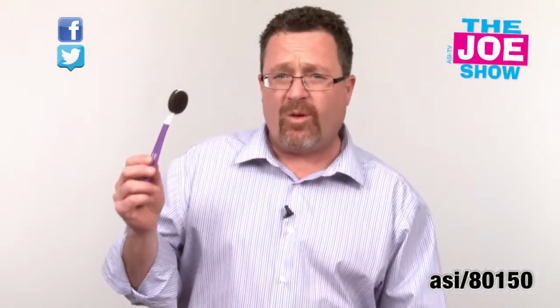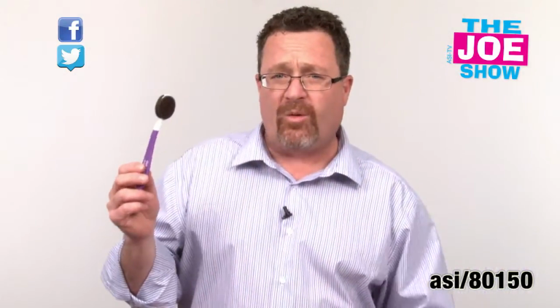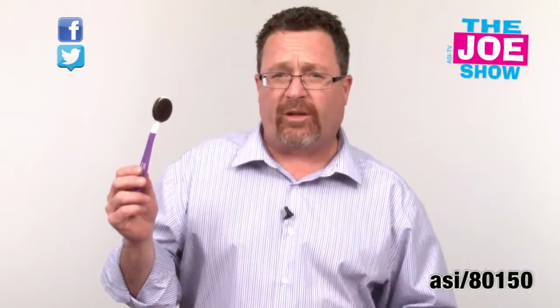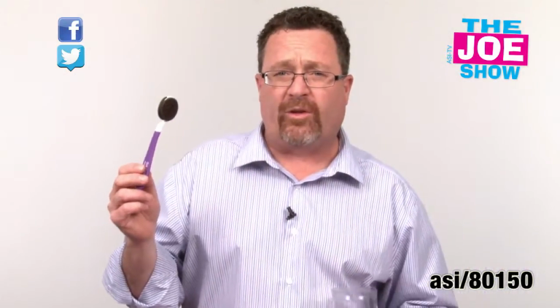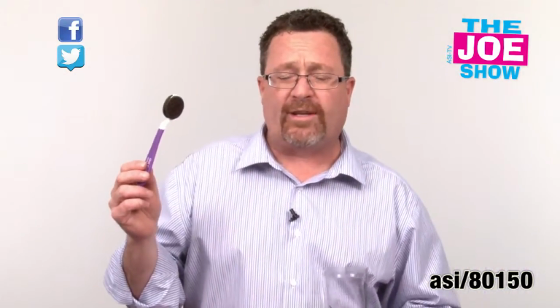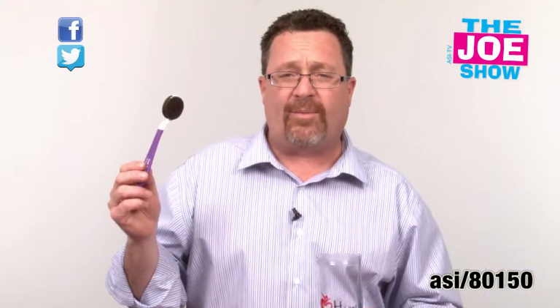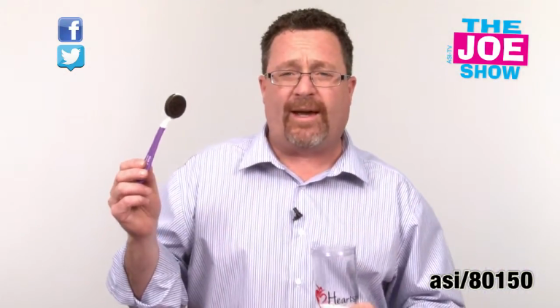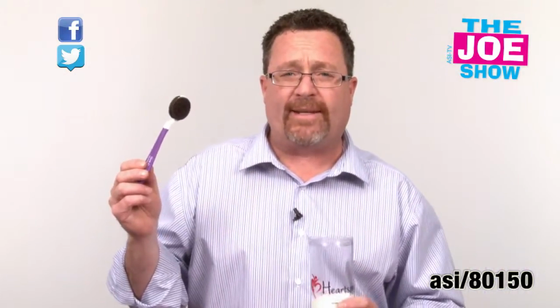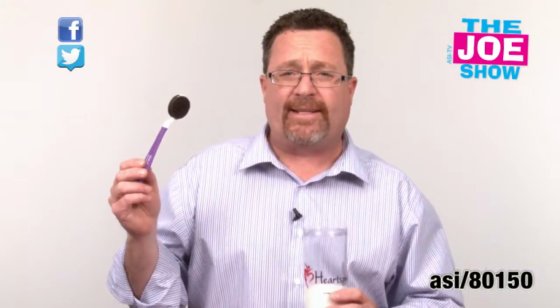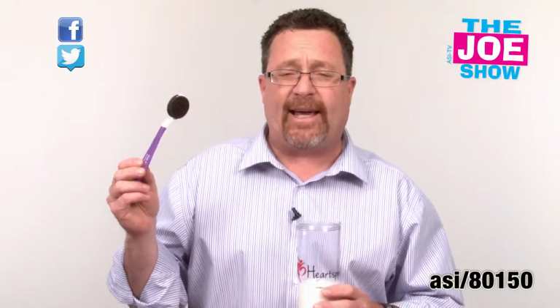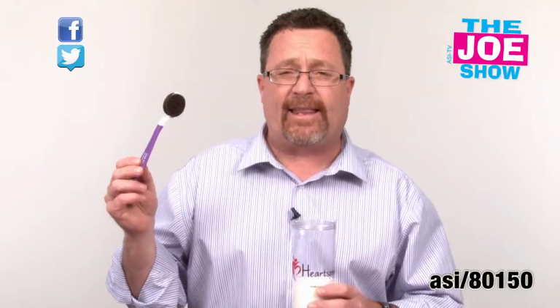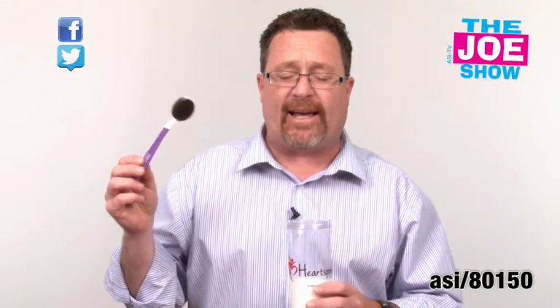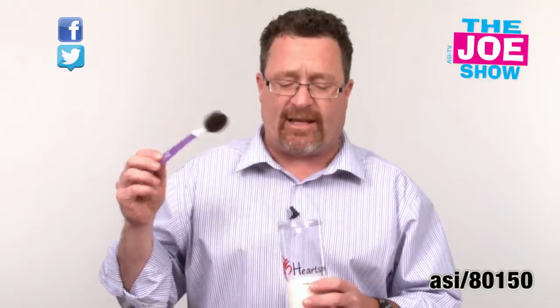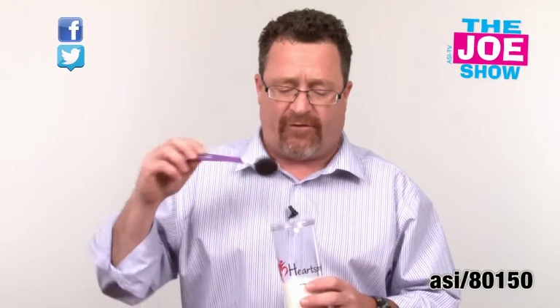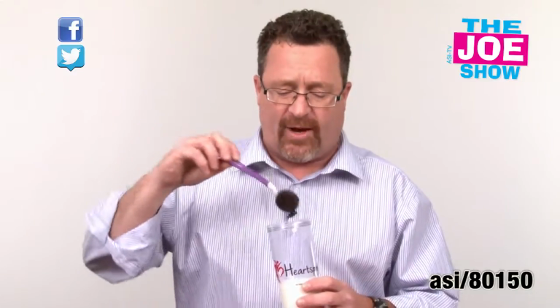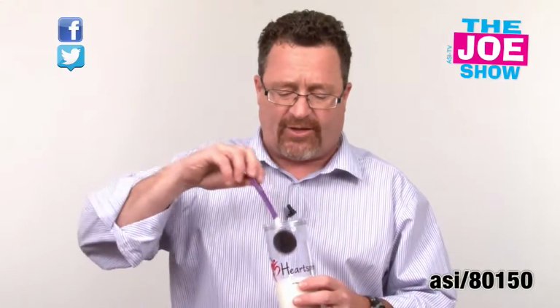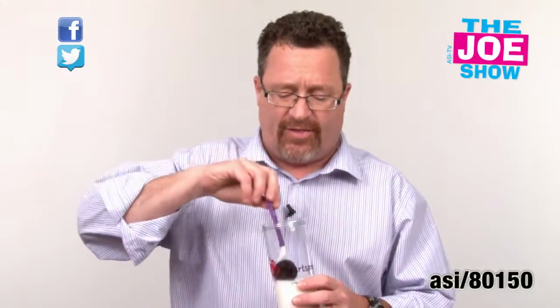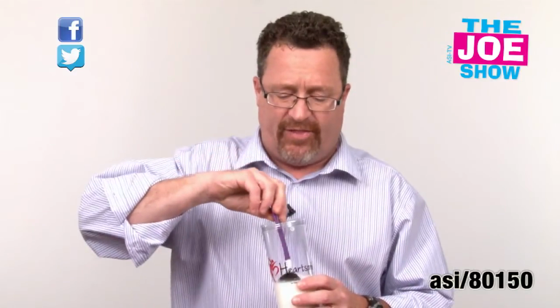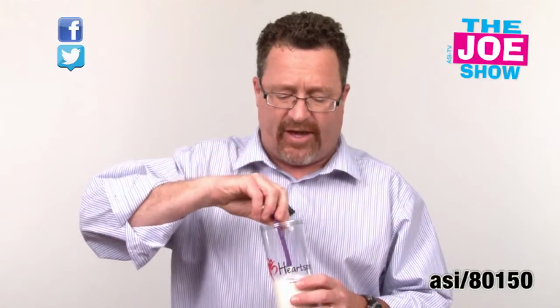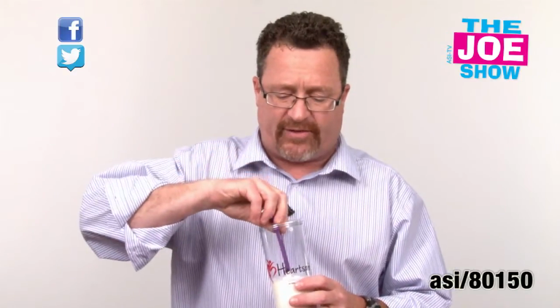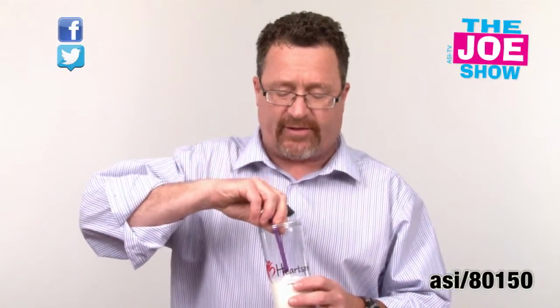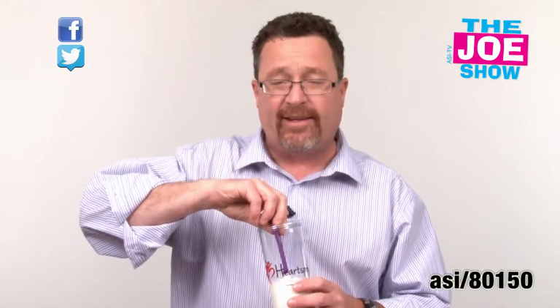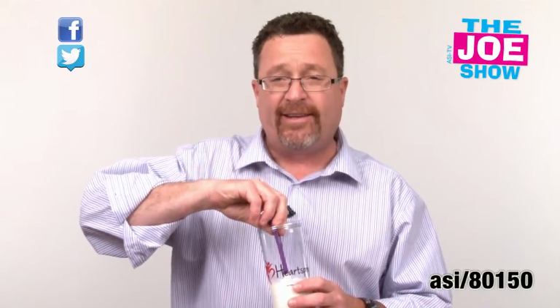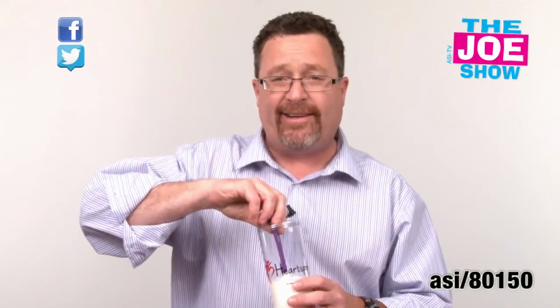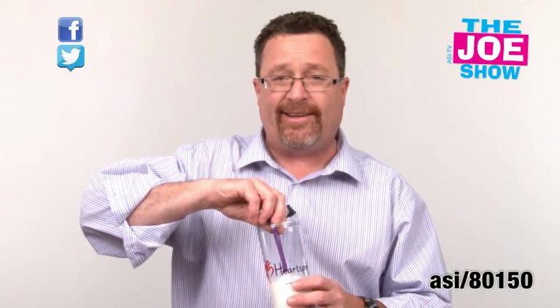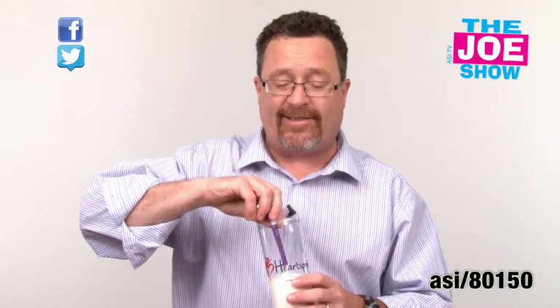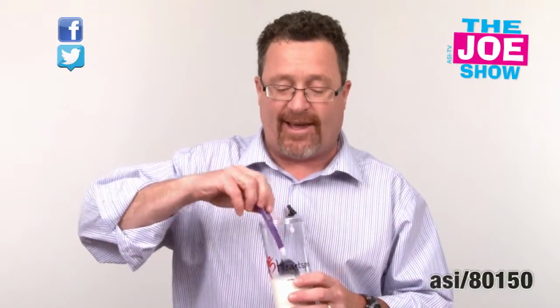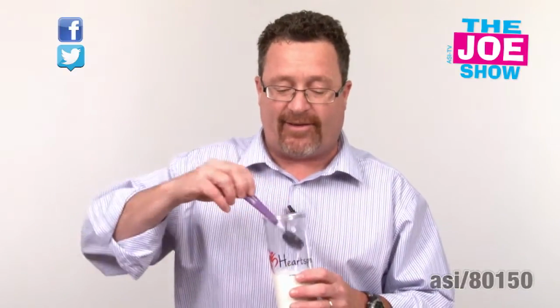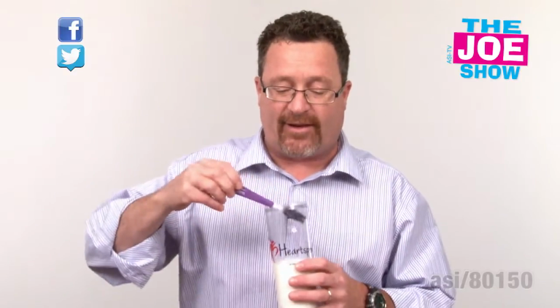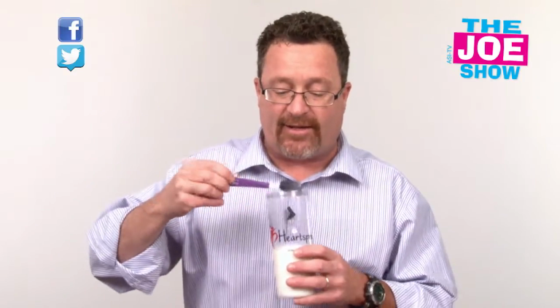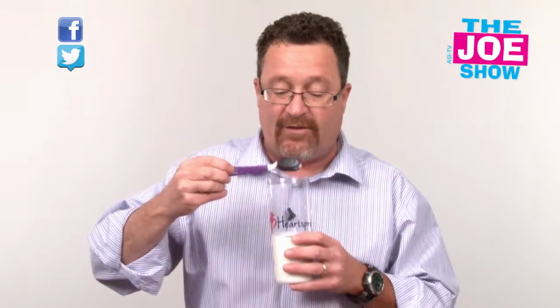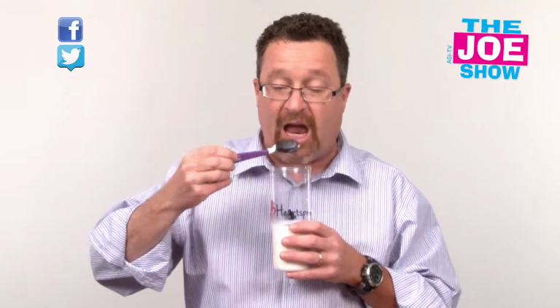Well, that's all the time we had today. Thanks a lot for watching. This is ASITV.